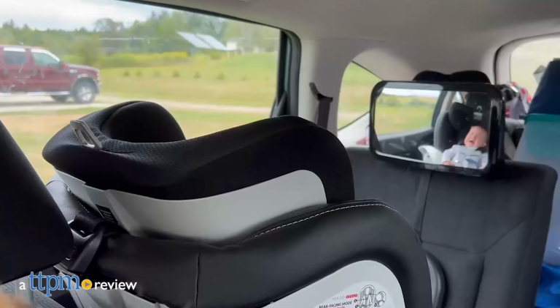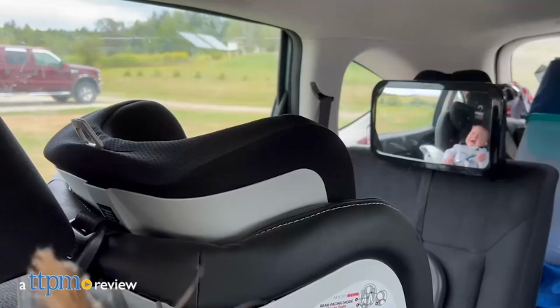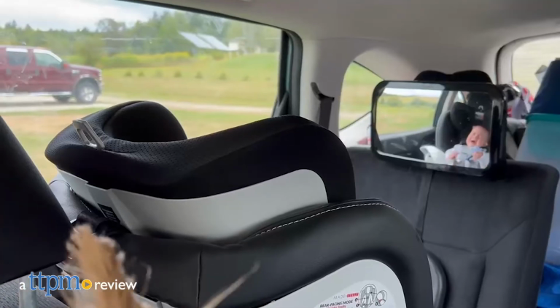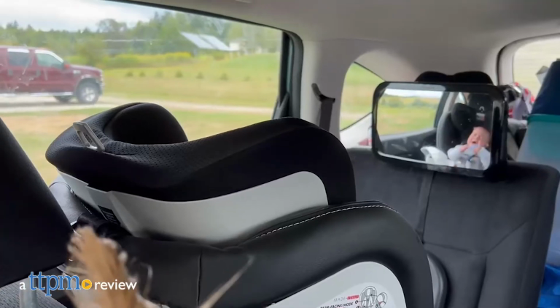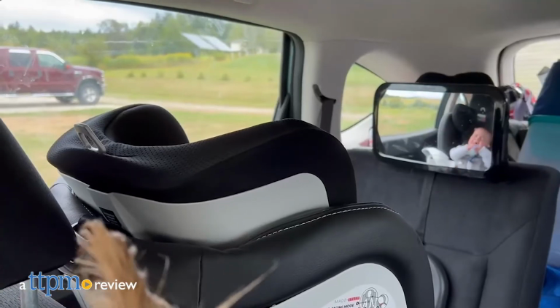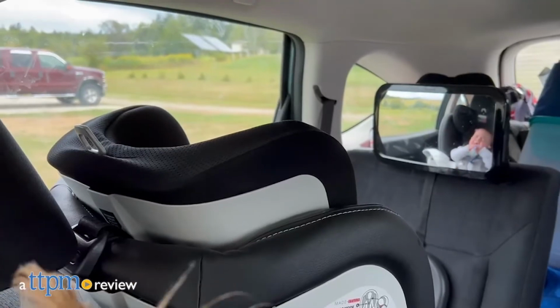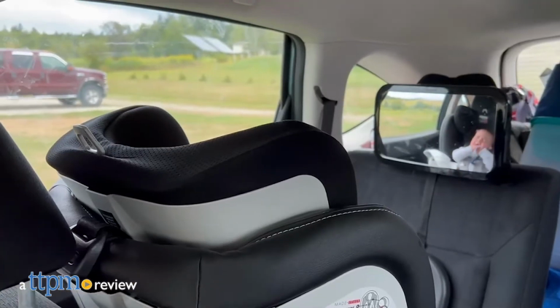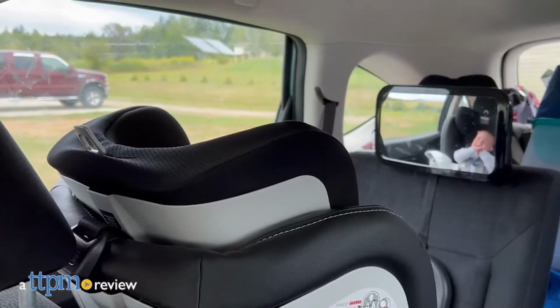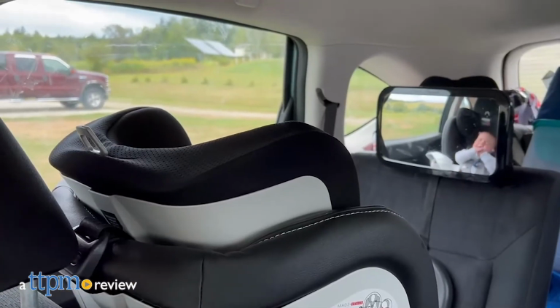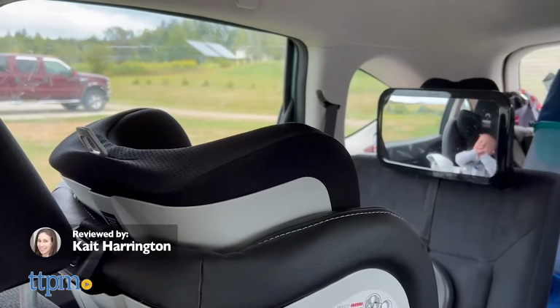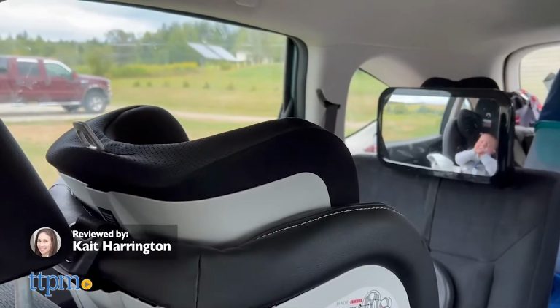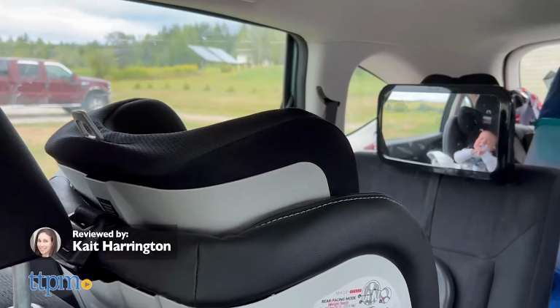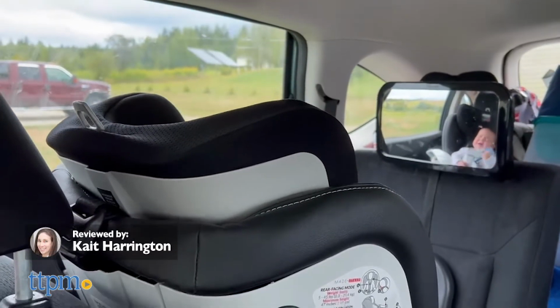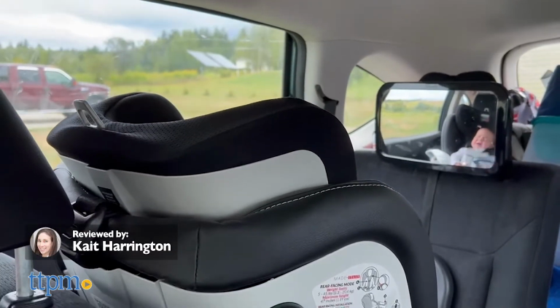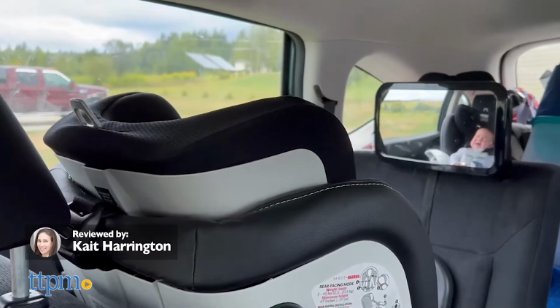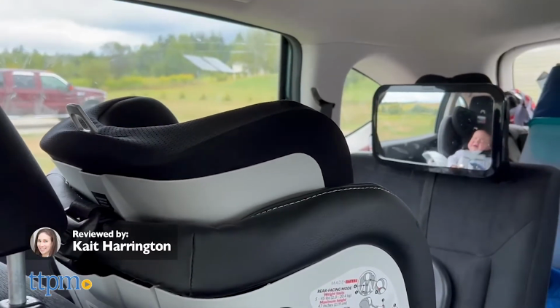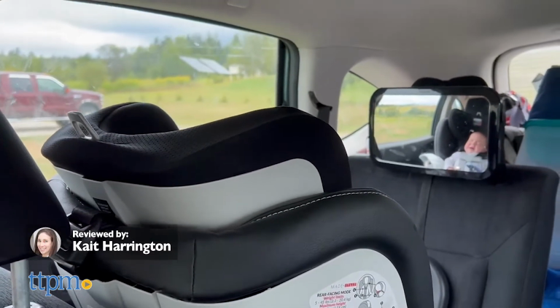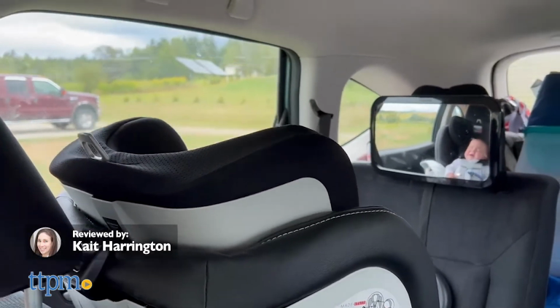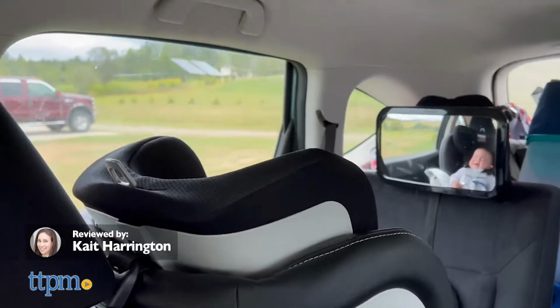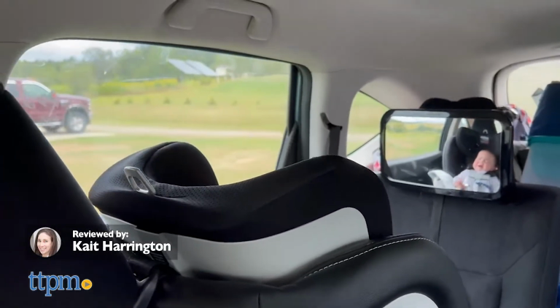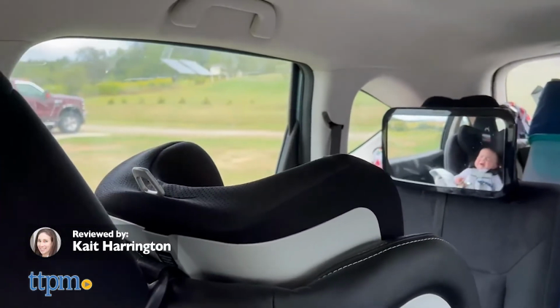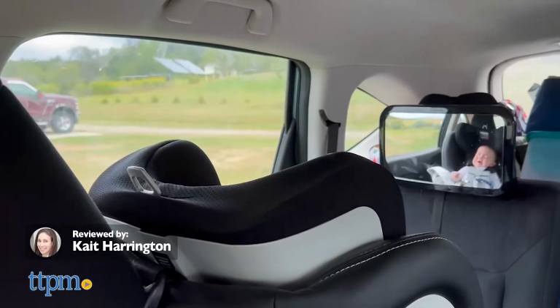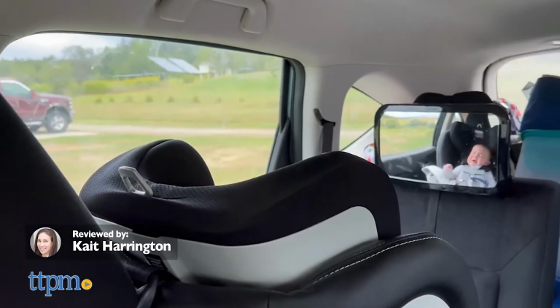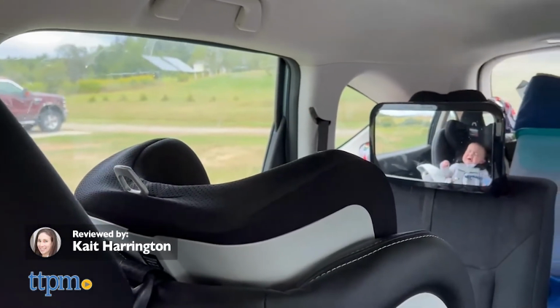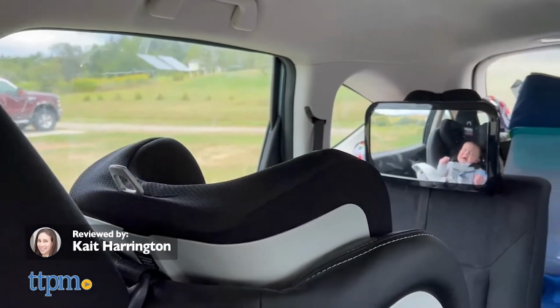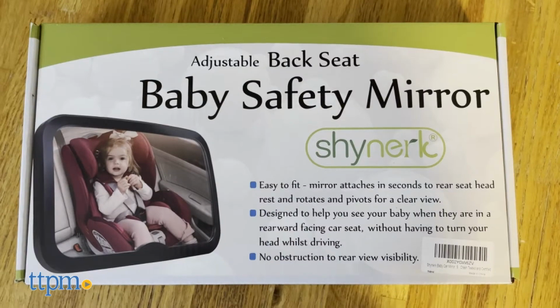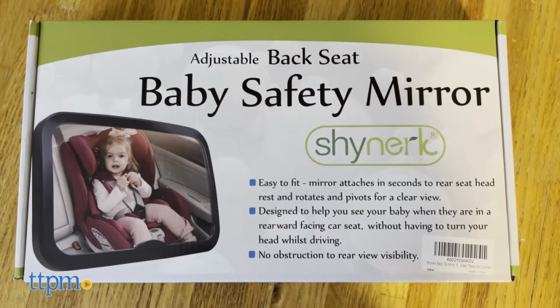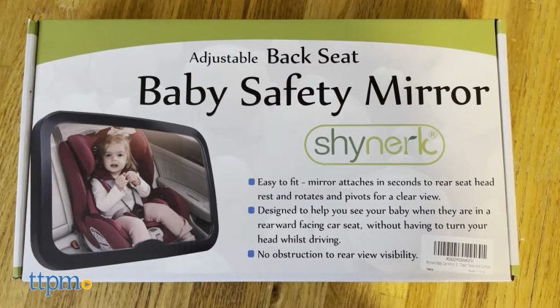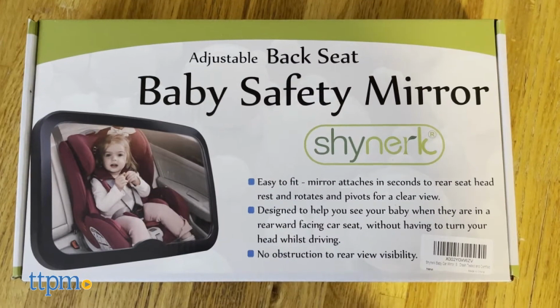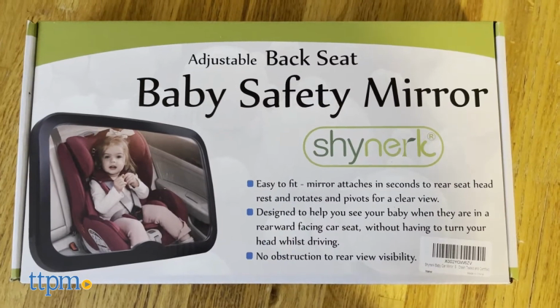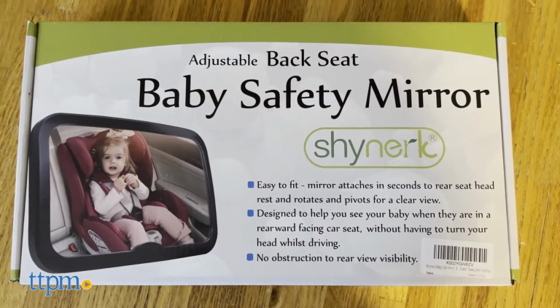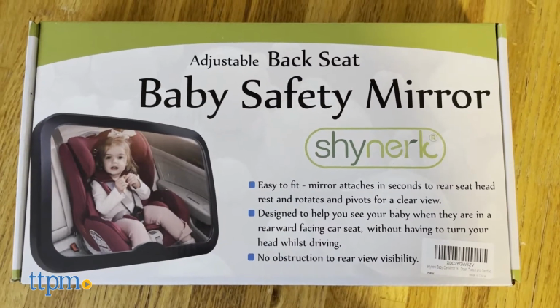No longer will you wonder what your baby is up to in your quiet back seat with the baby car mirror from Shynerk.